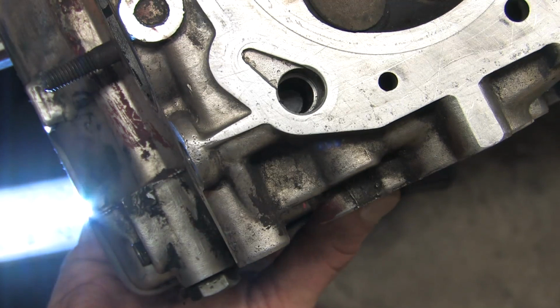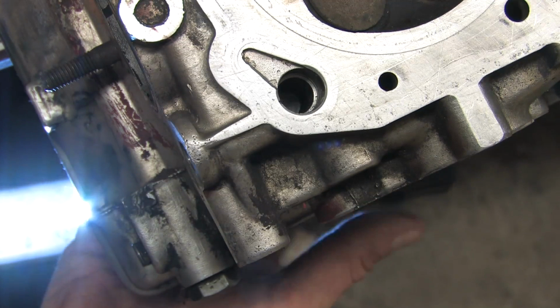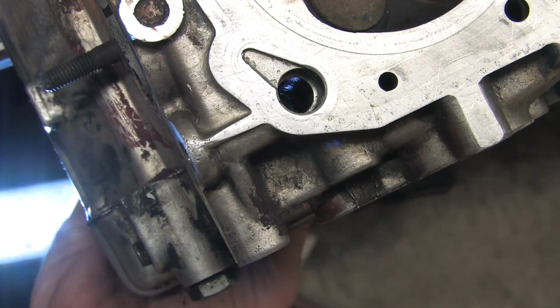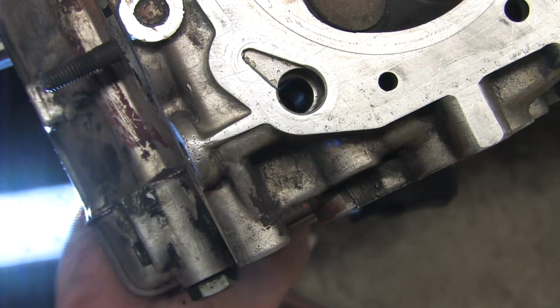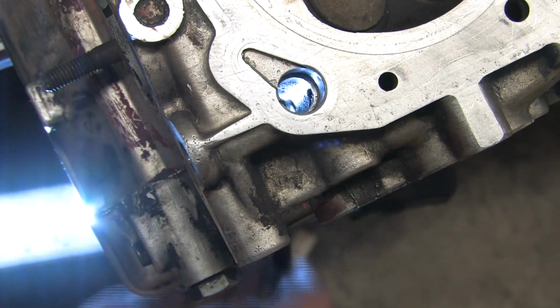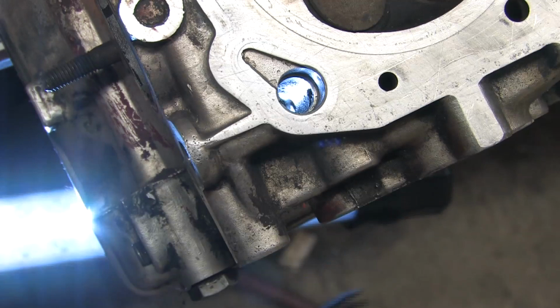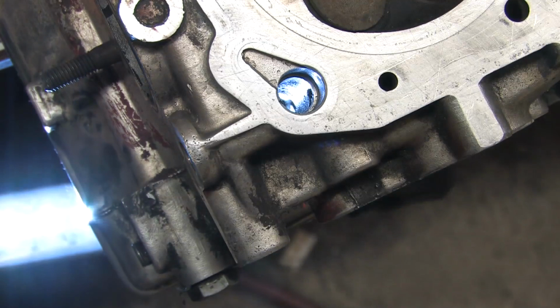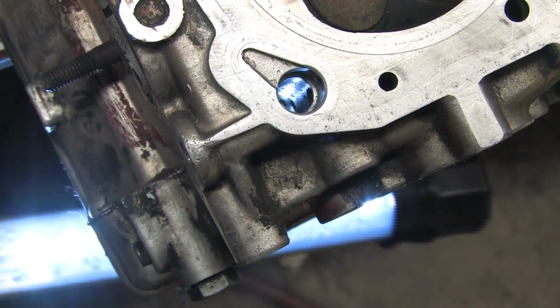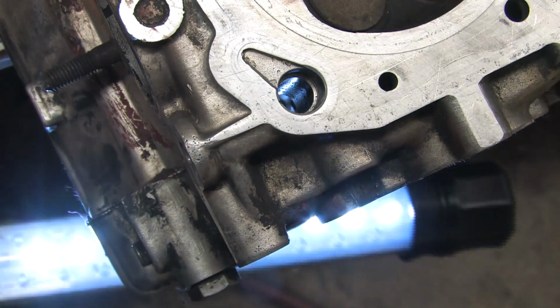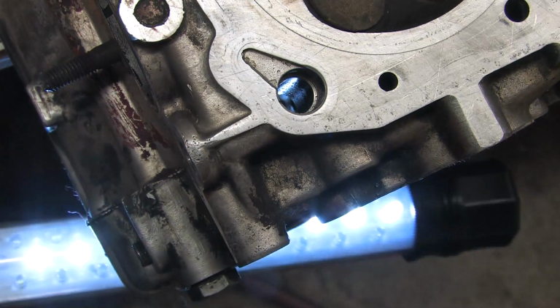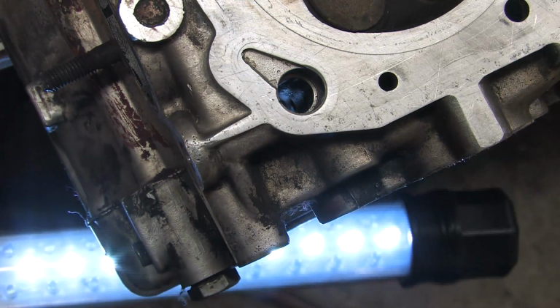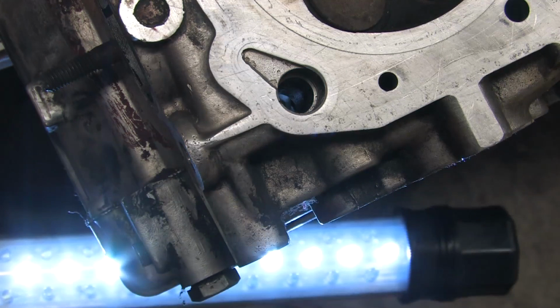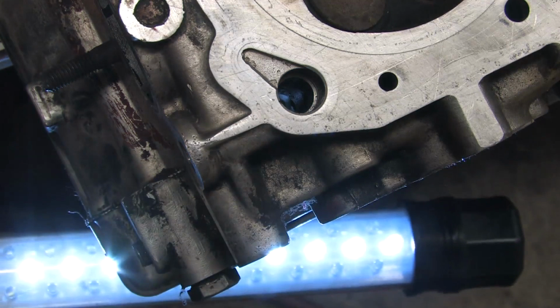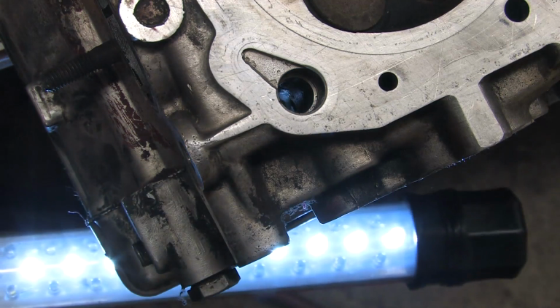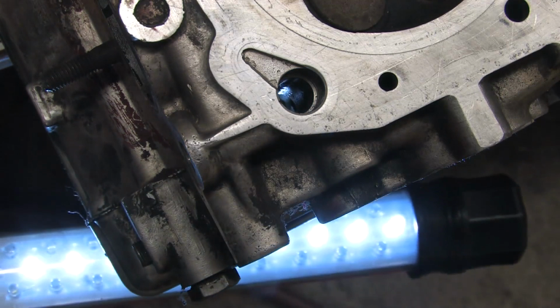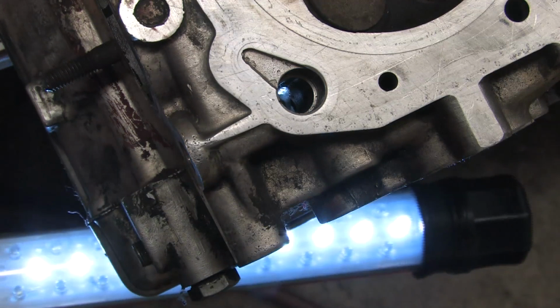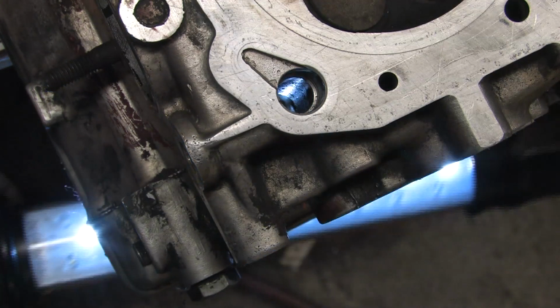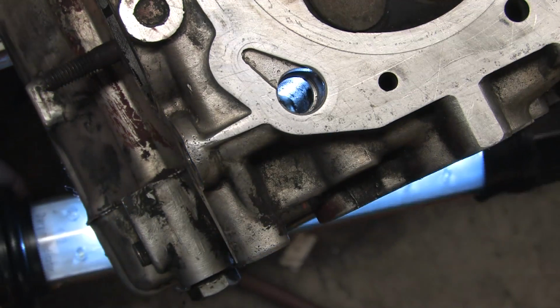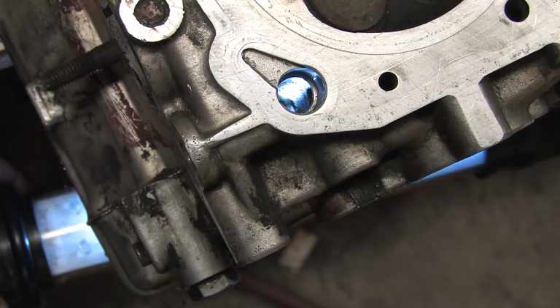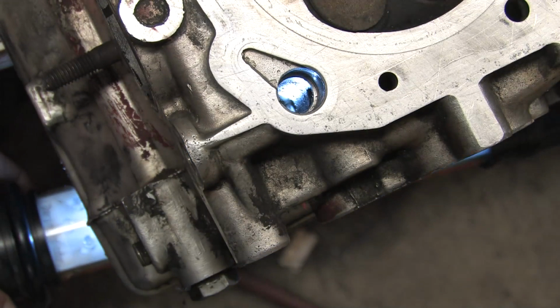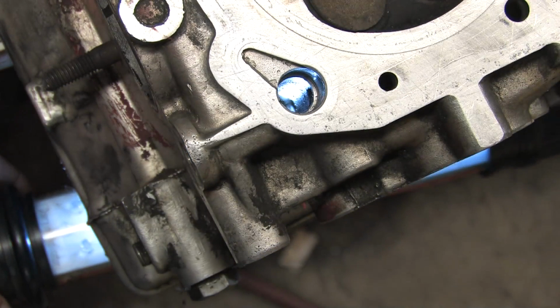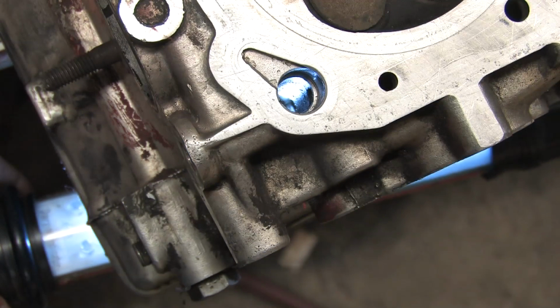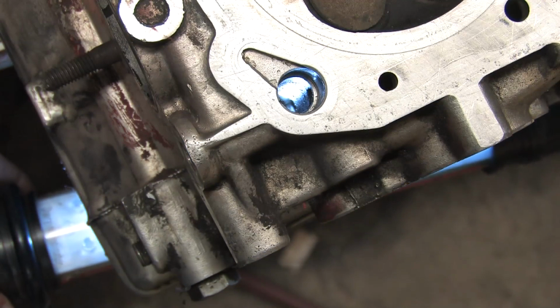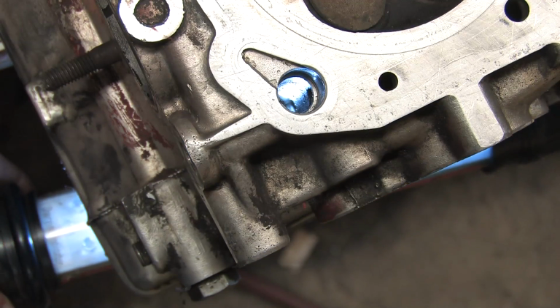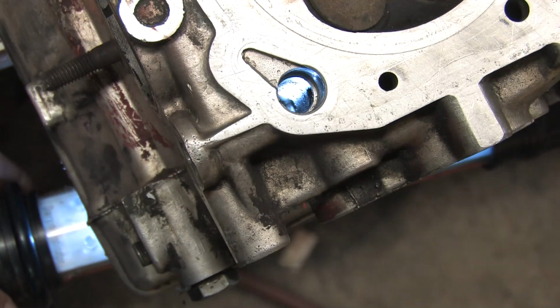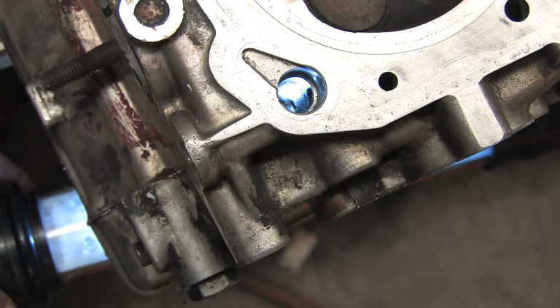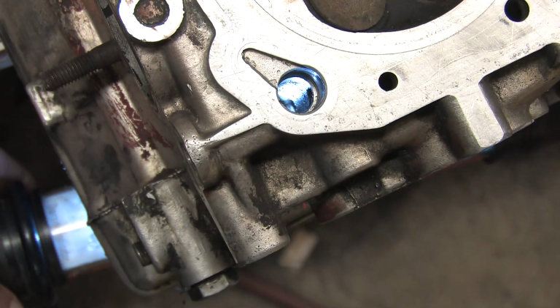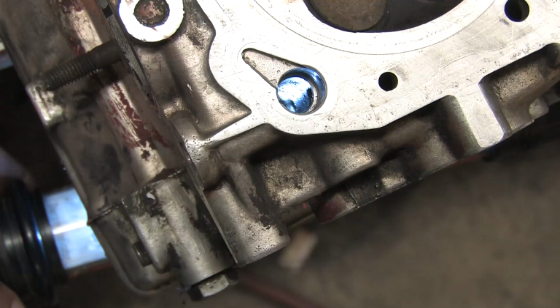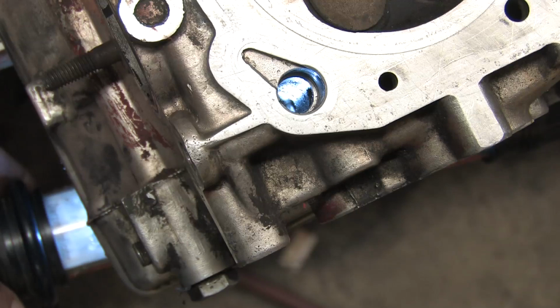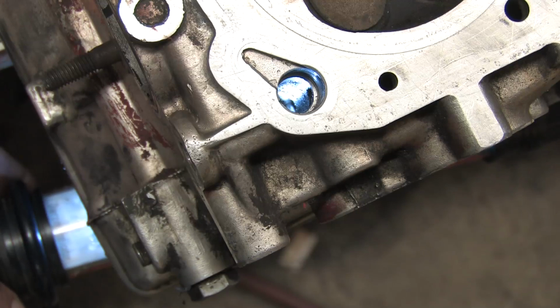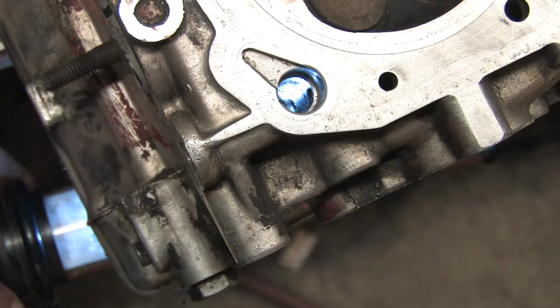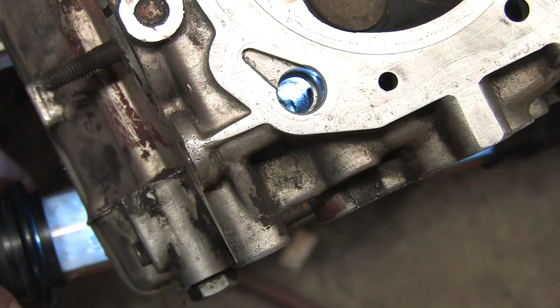If you're not resurfacing your head, not swapping a 7-bolt head on a 6-bolt, and you never had noisy lifters to begin with, then you don't need this modification.